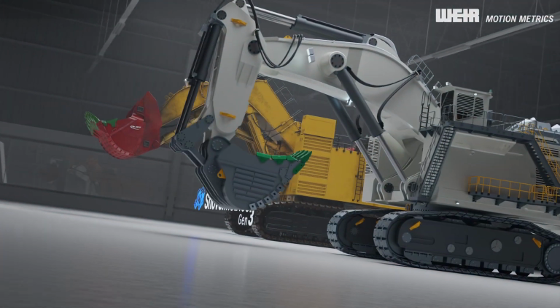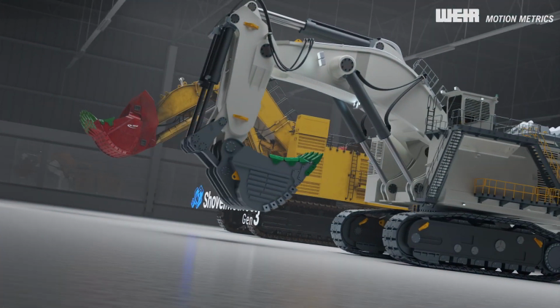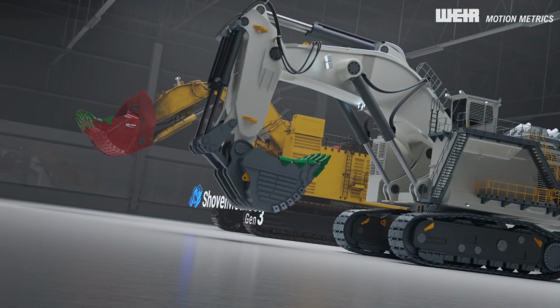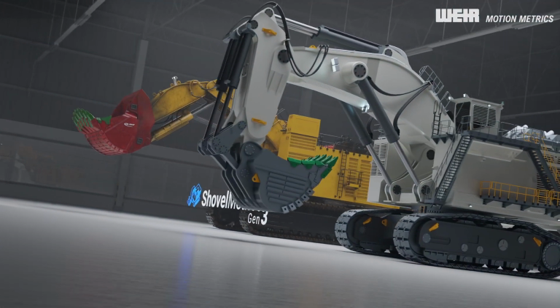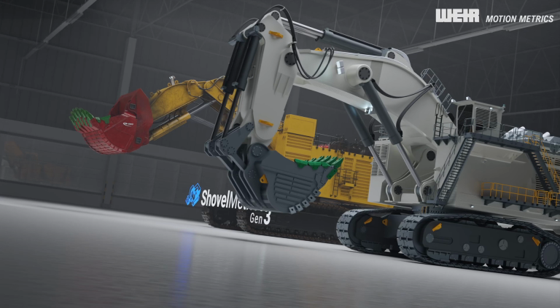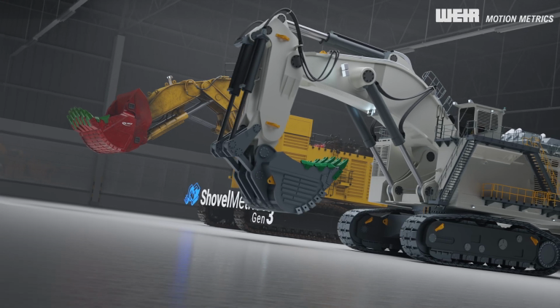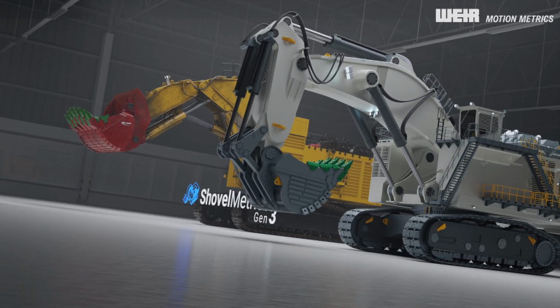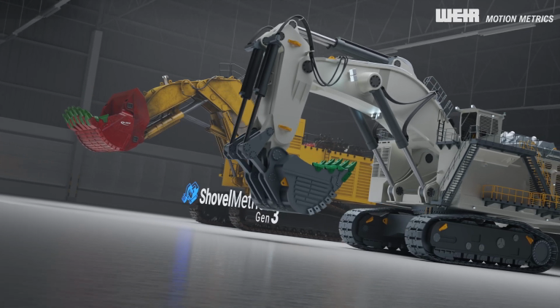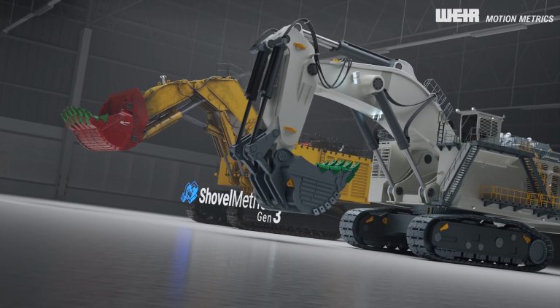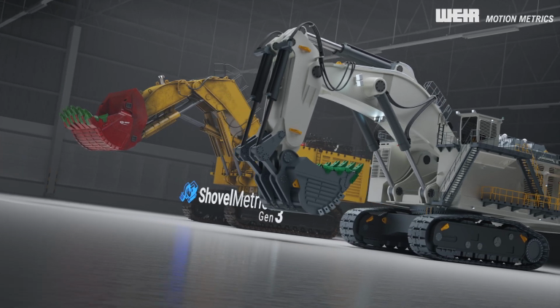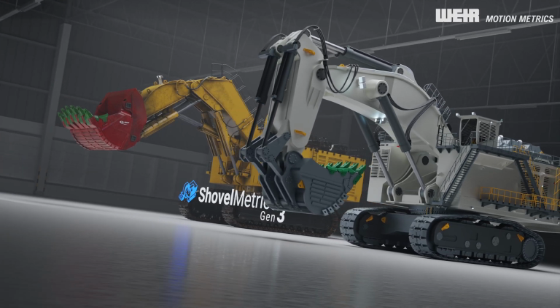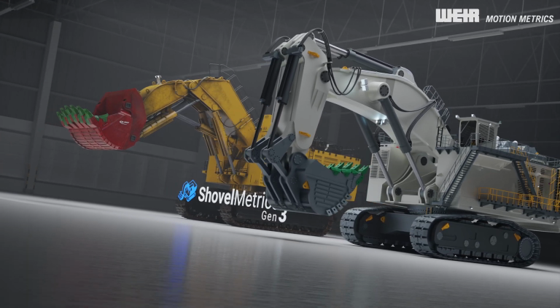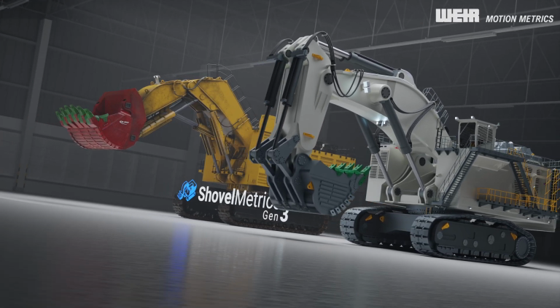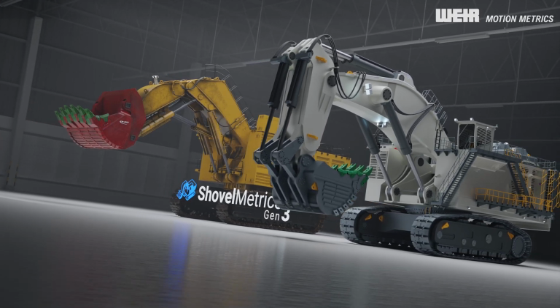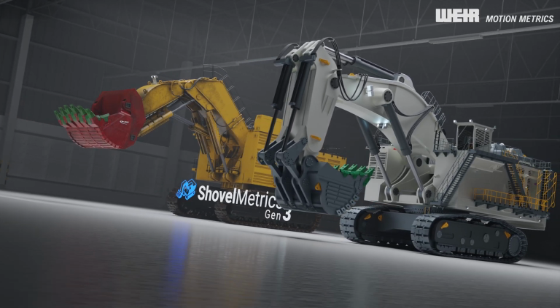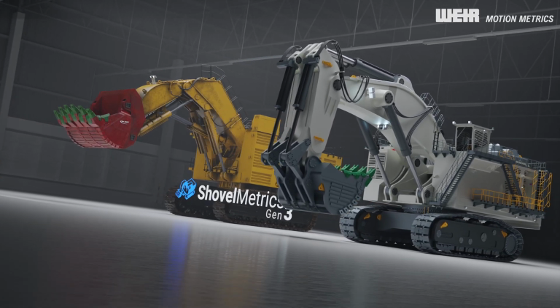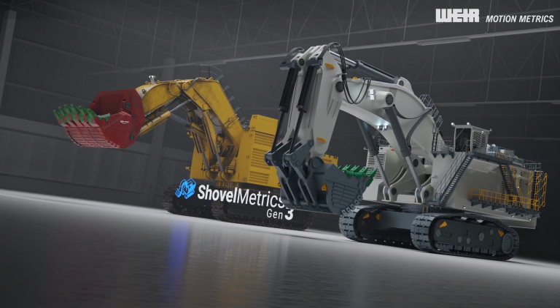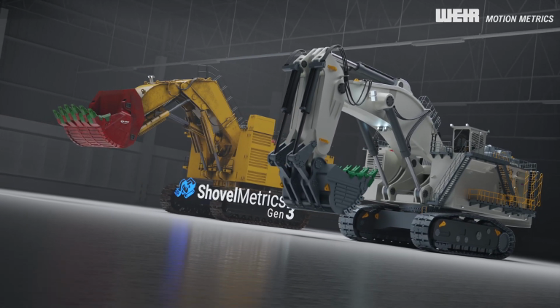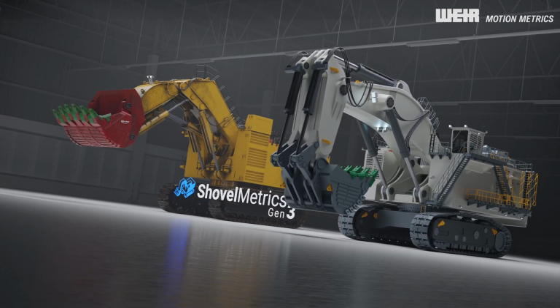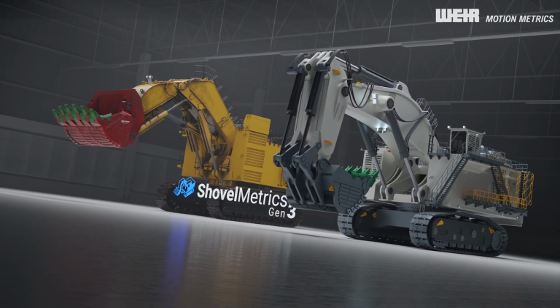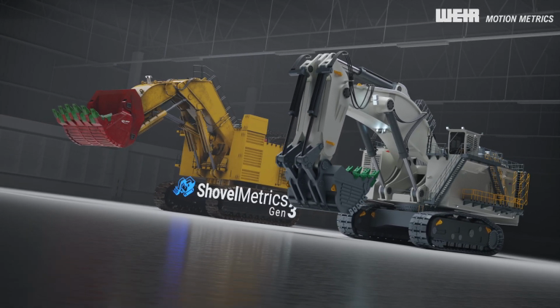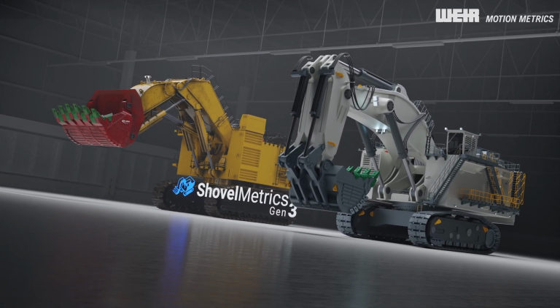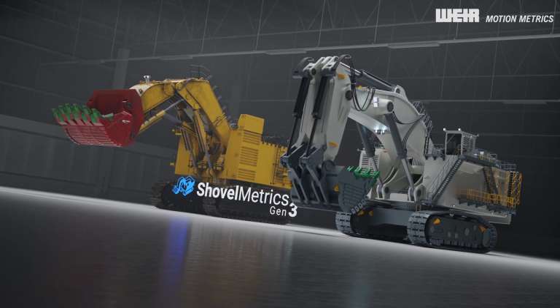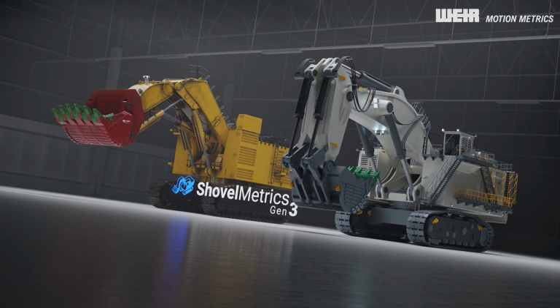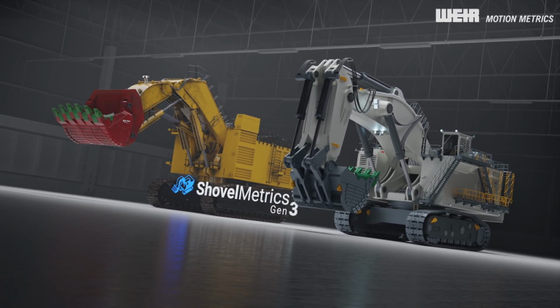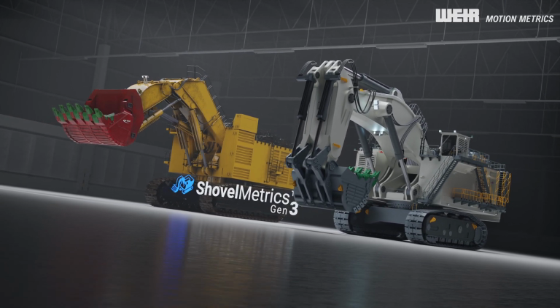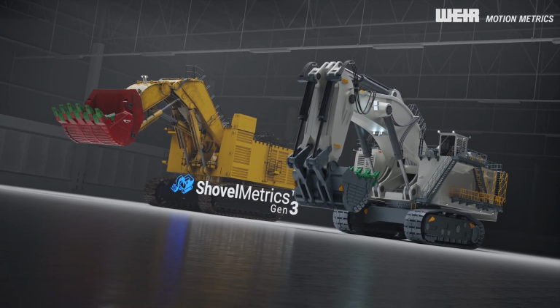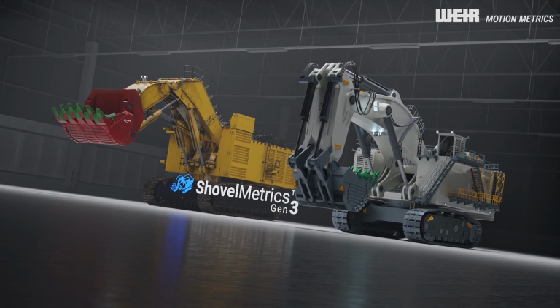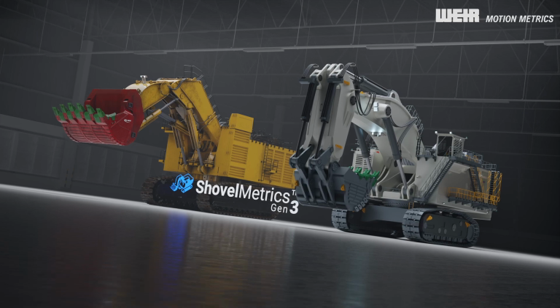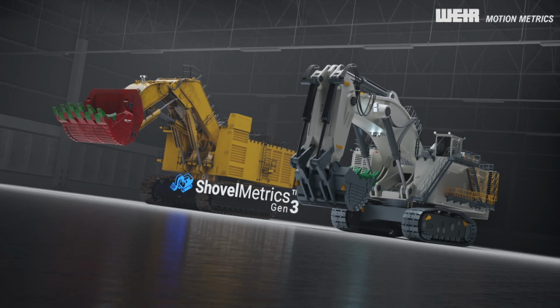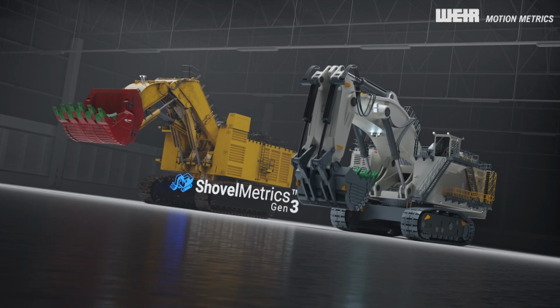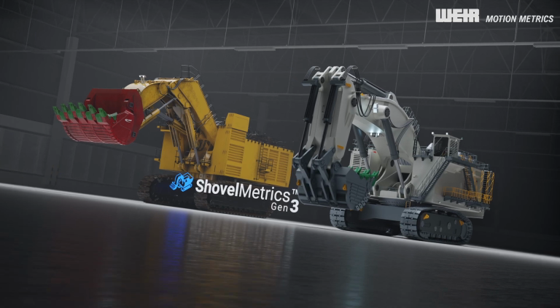Contact your local Weir Motion Metrix office to explore how this fully managed shovel service can benefit your mine.